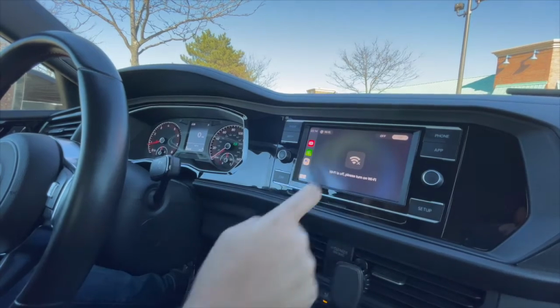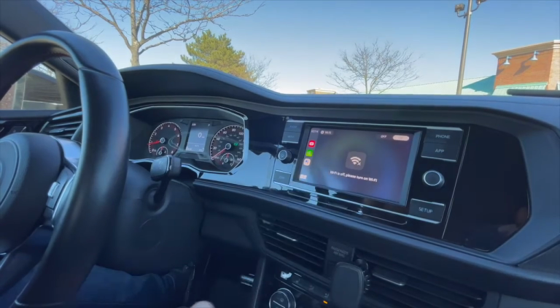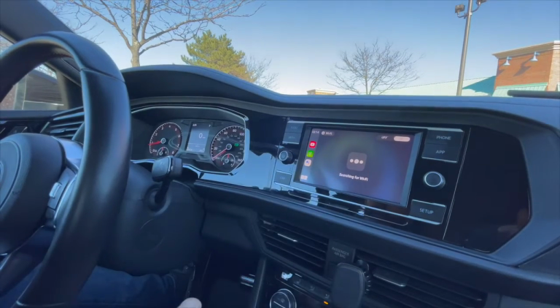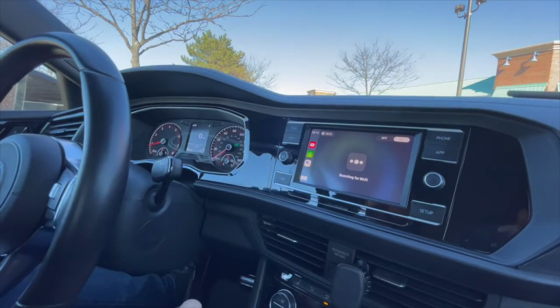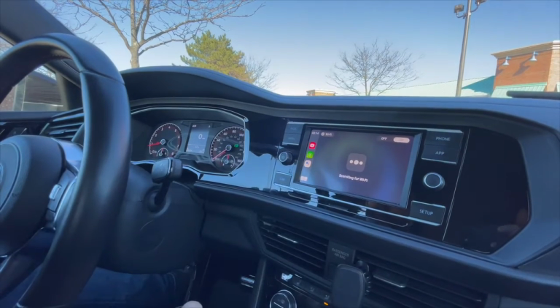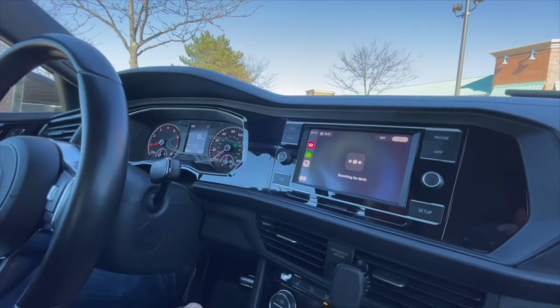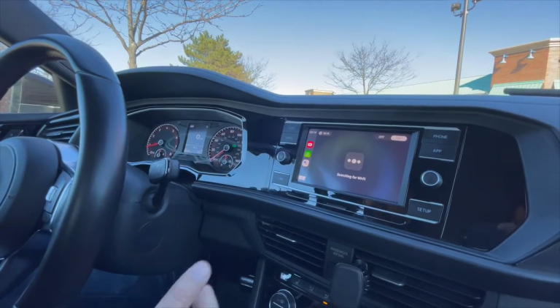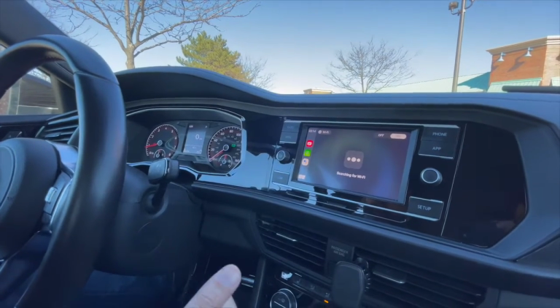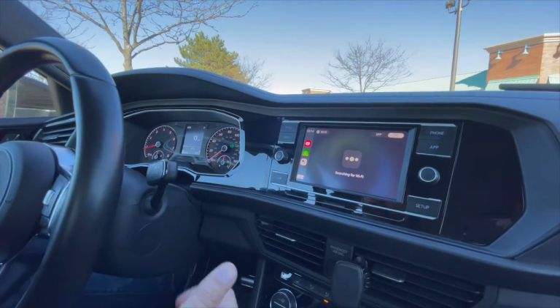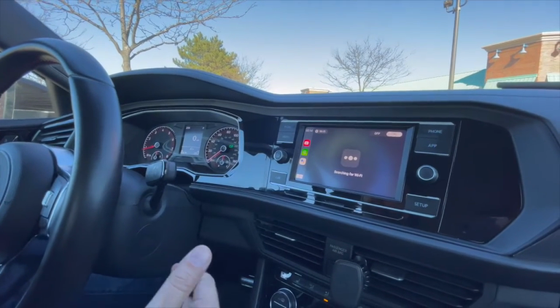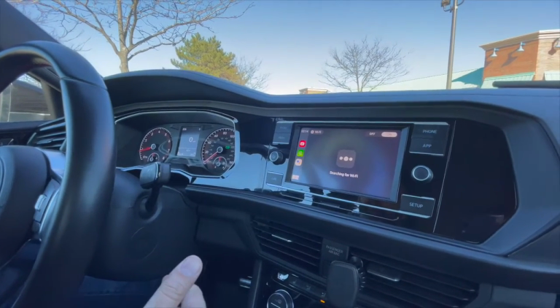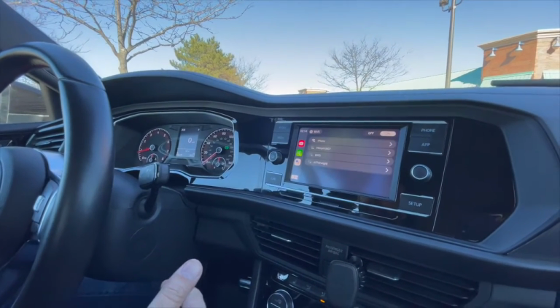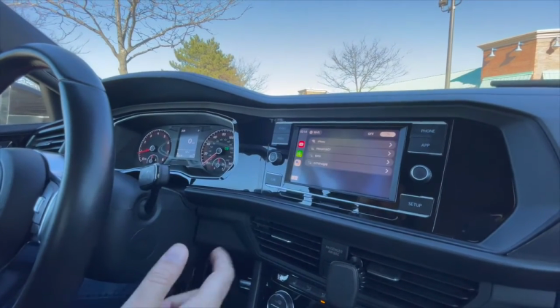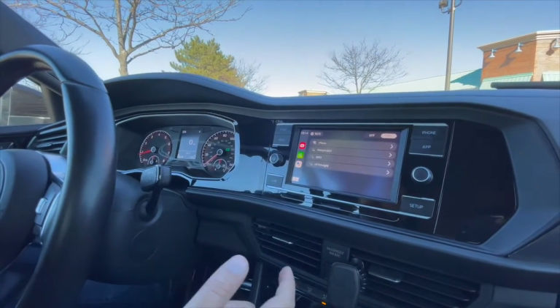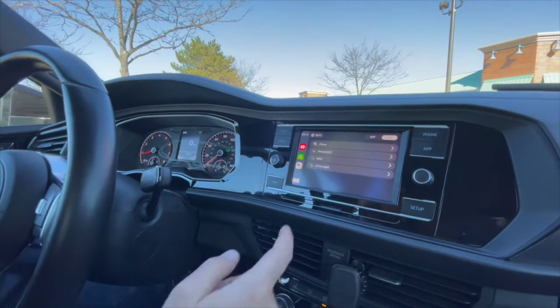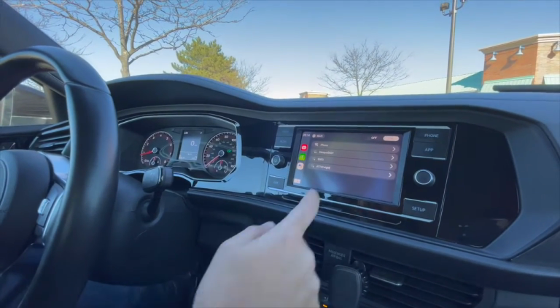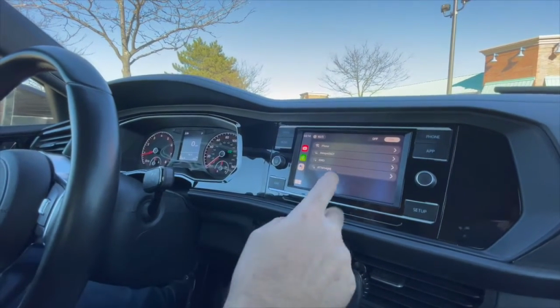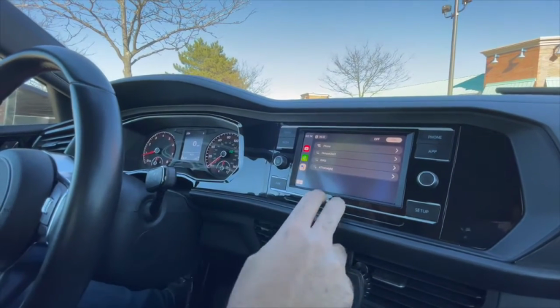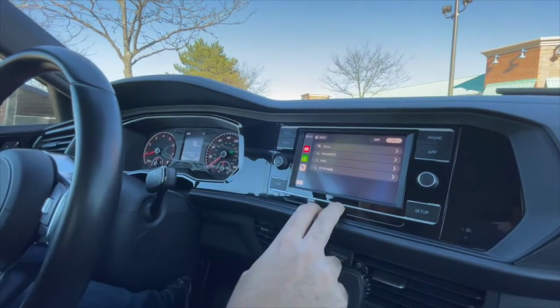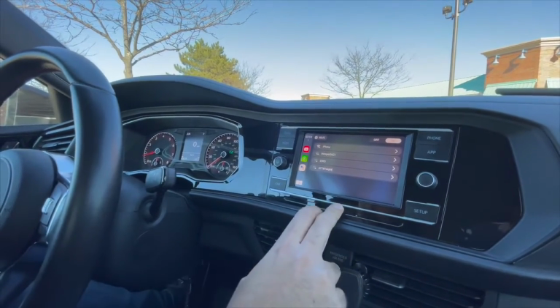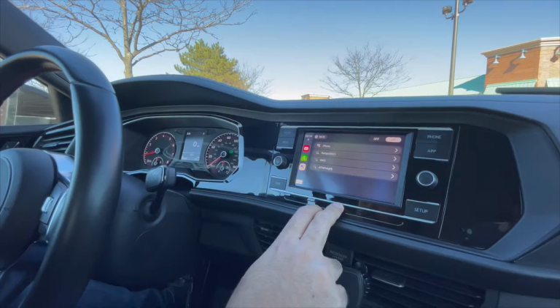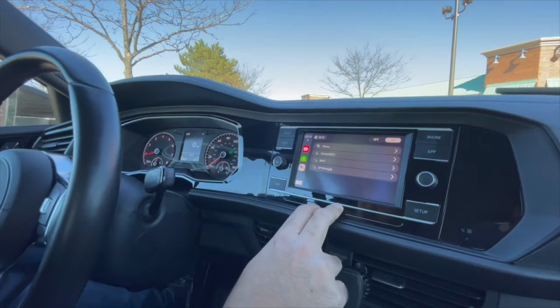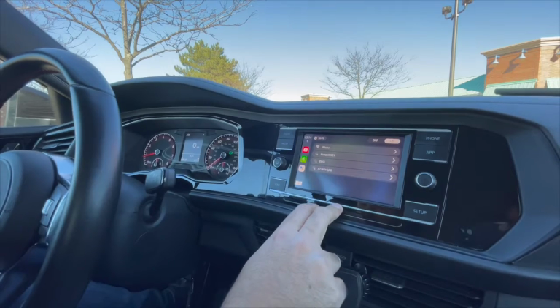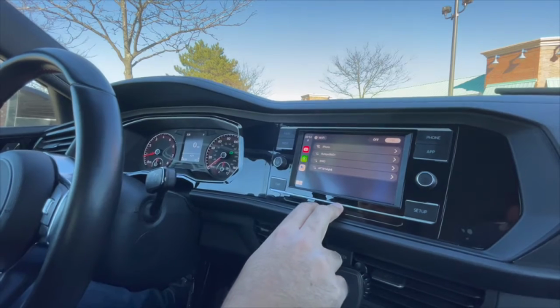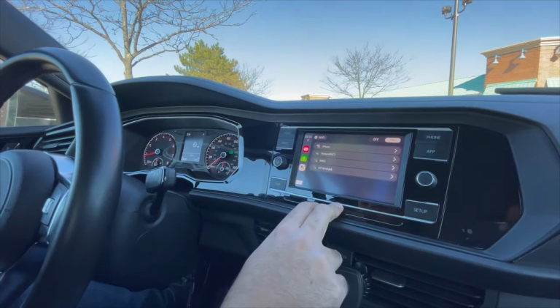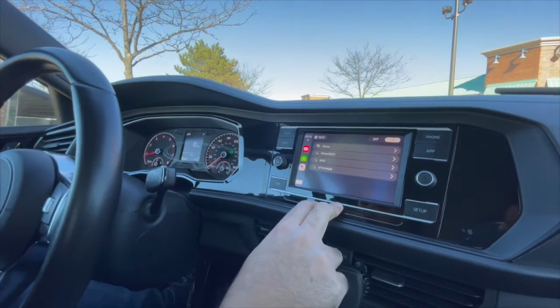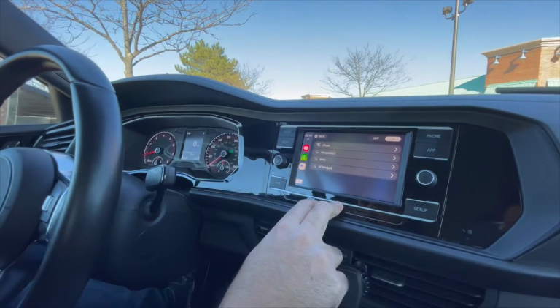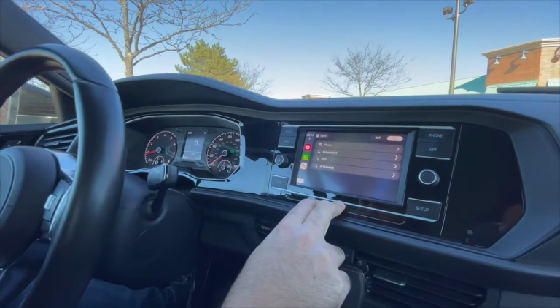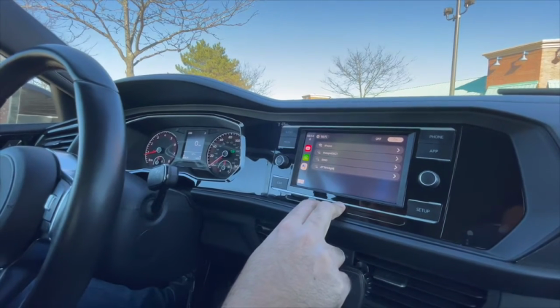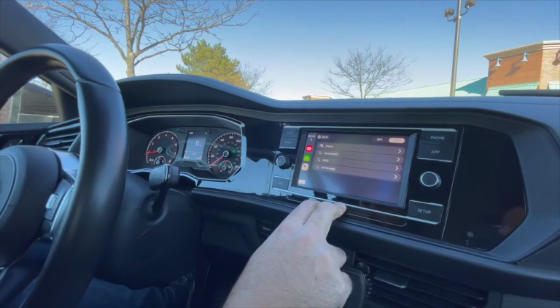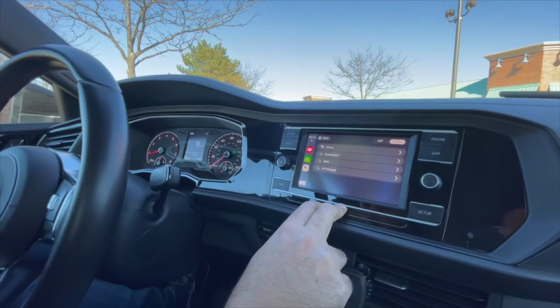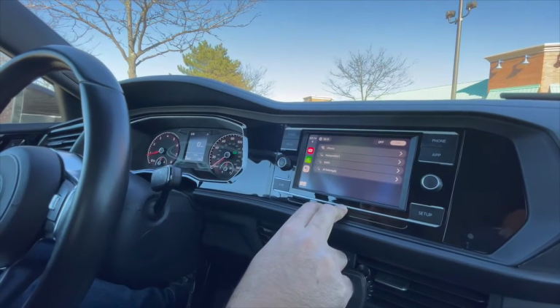Basically, you can either have CarPlay running or you can have Wi-Fi running for the box. We're going to use the hotspot.